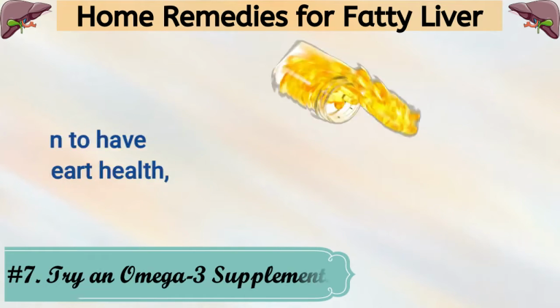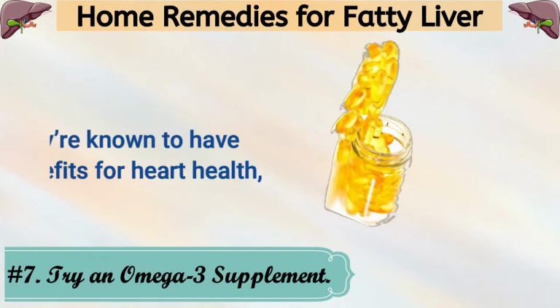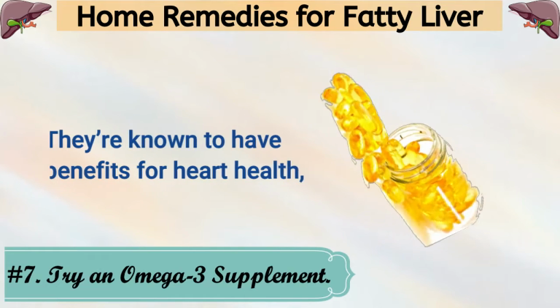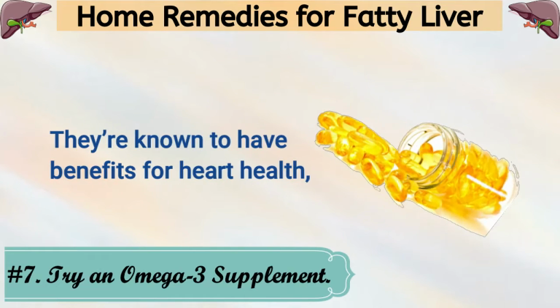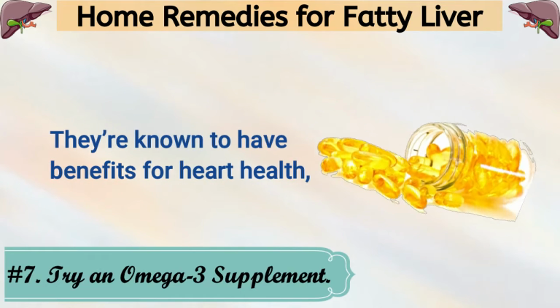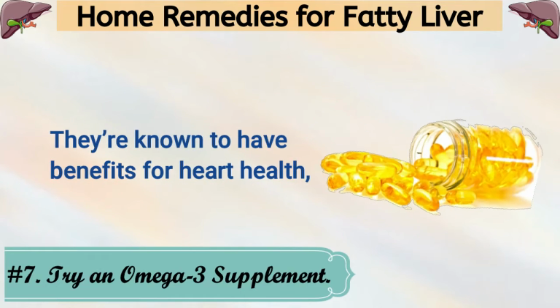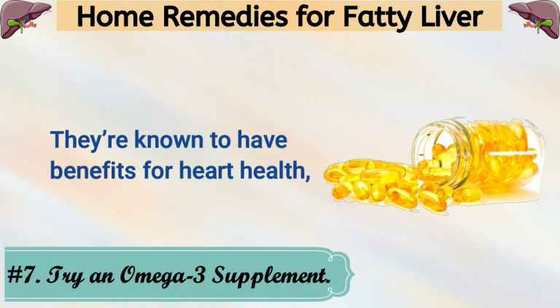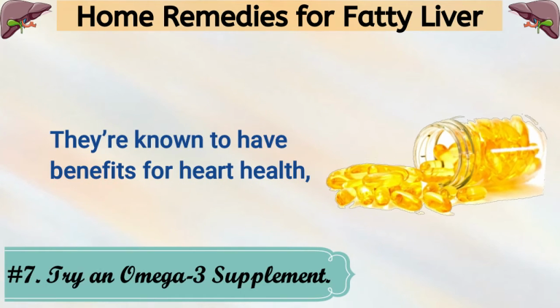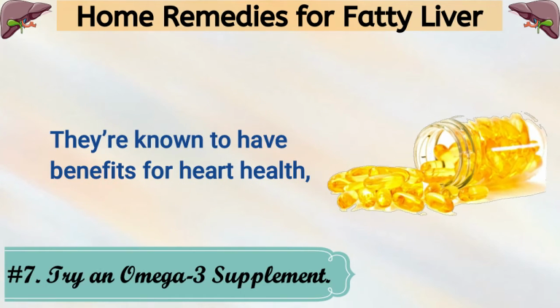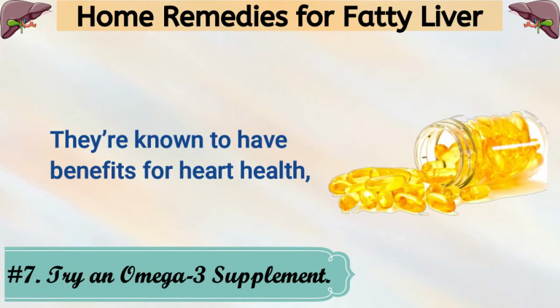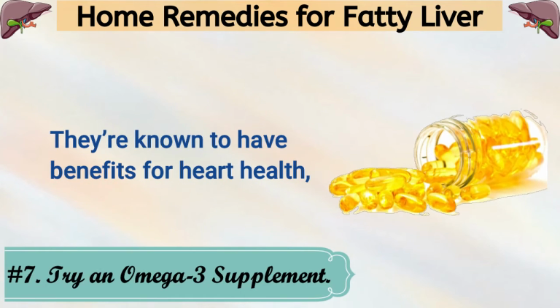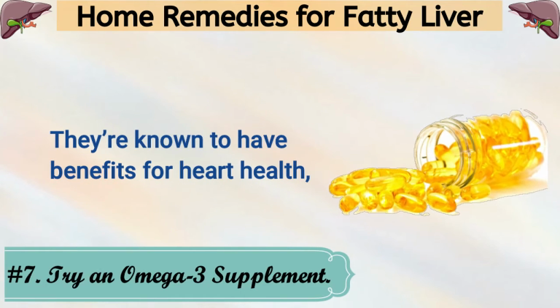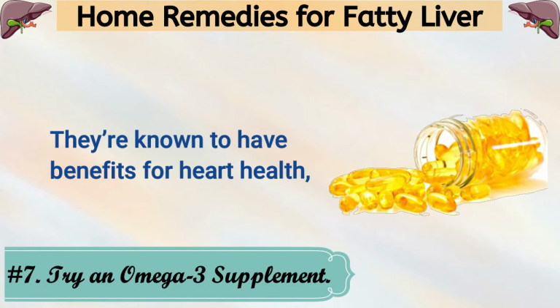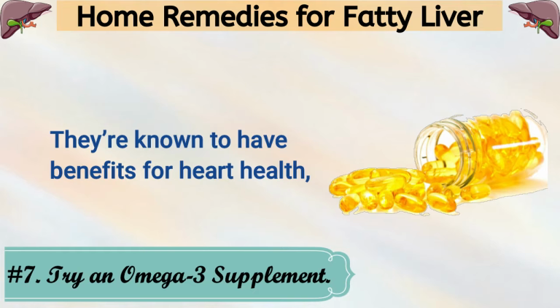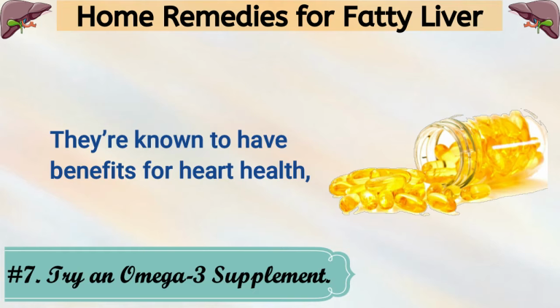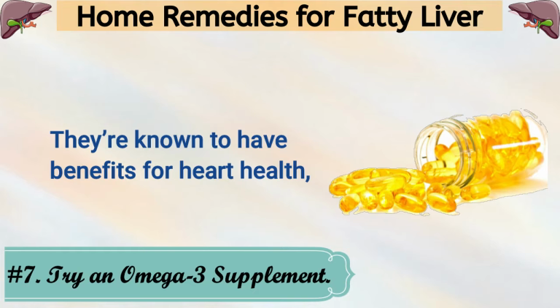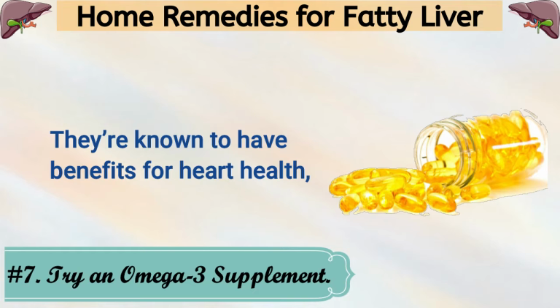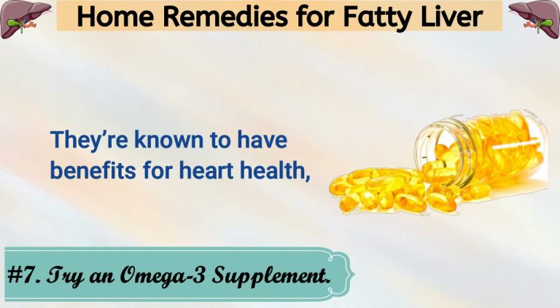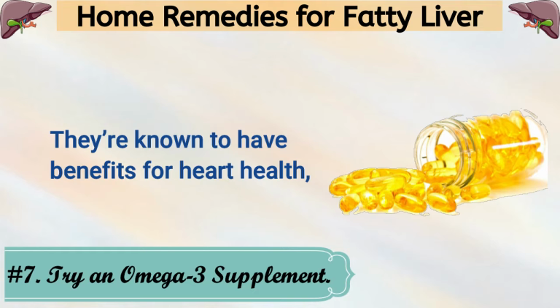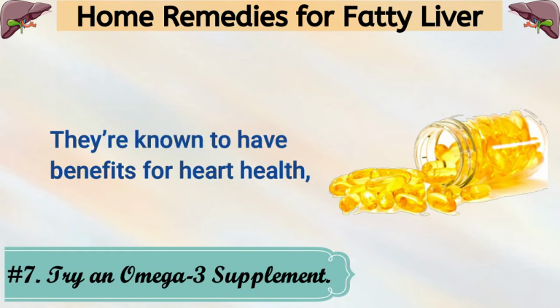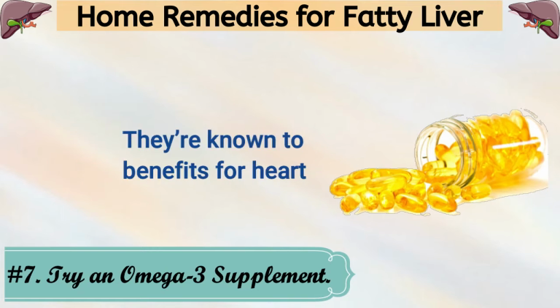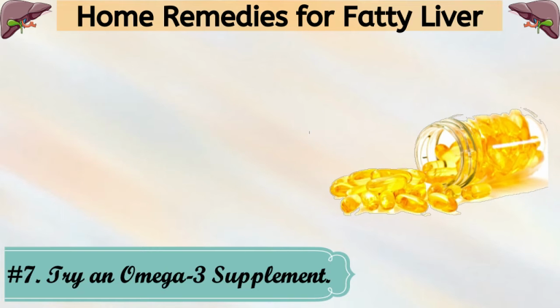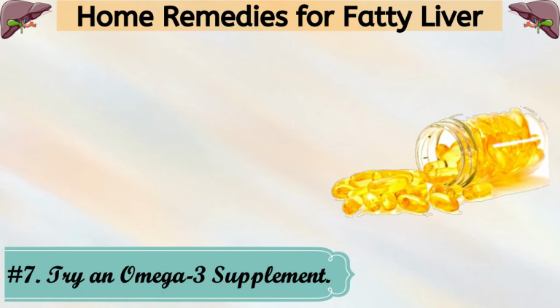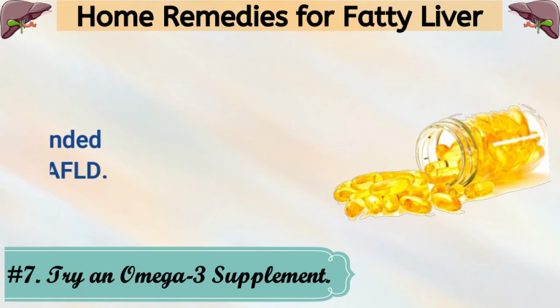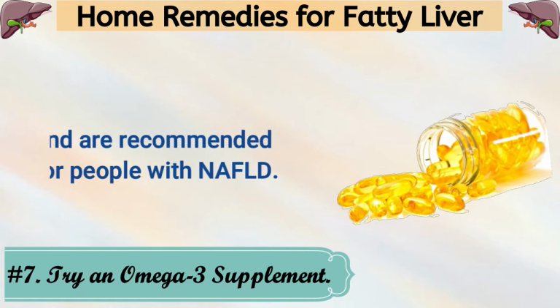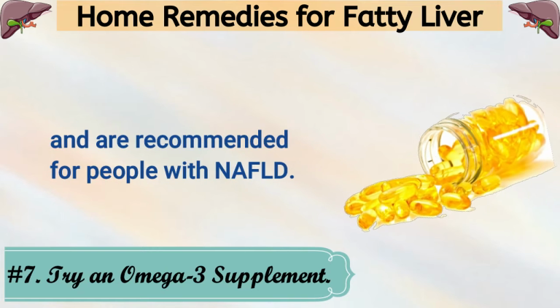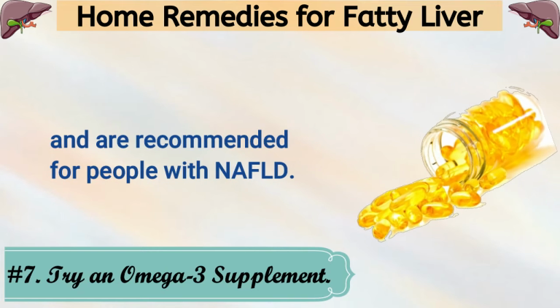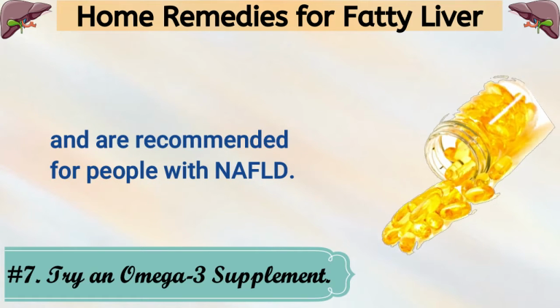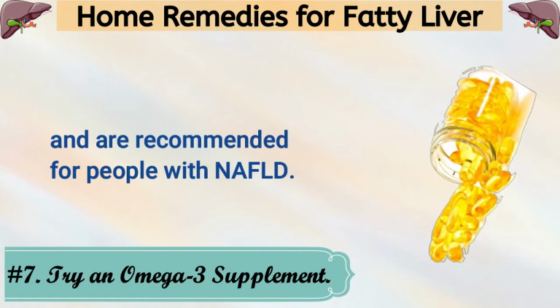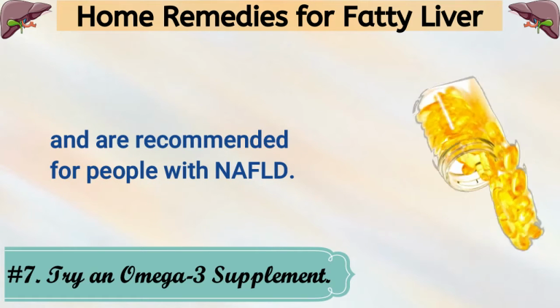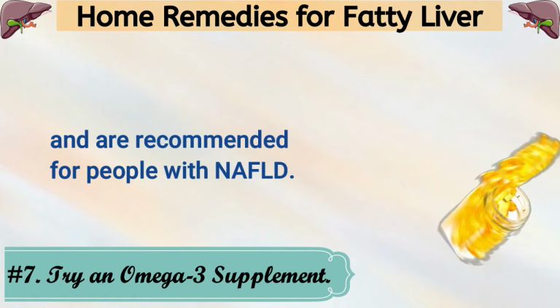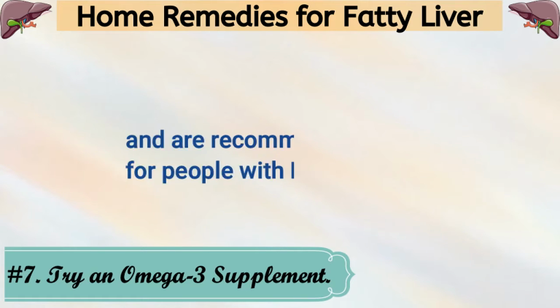7. Try an Omega-3 Supplement. Omega-3s are known to have benefits for heart health, and are recommended for people with NAFLD.